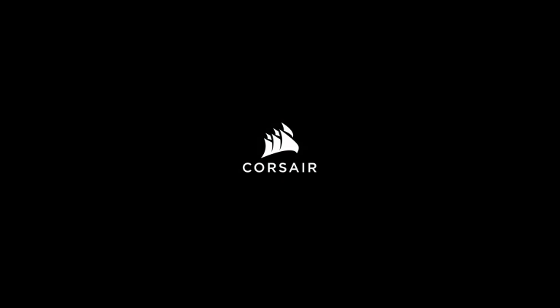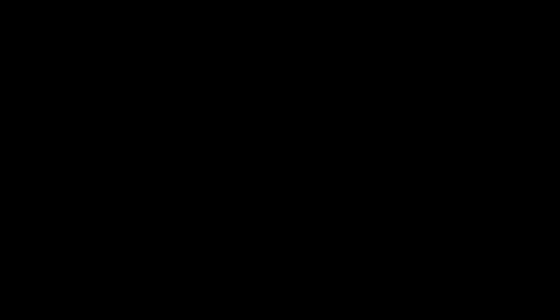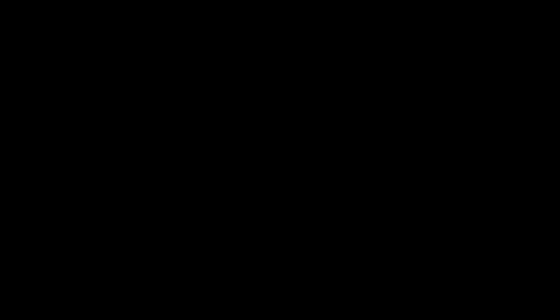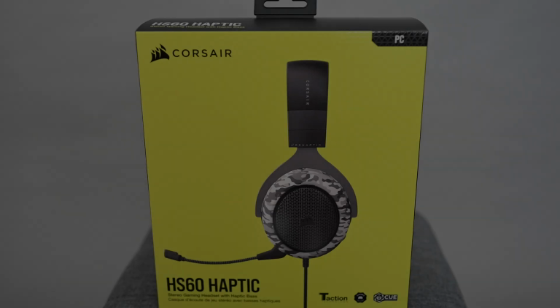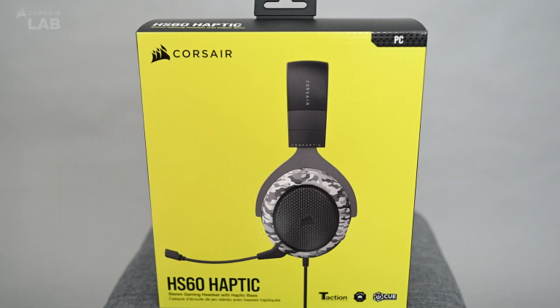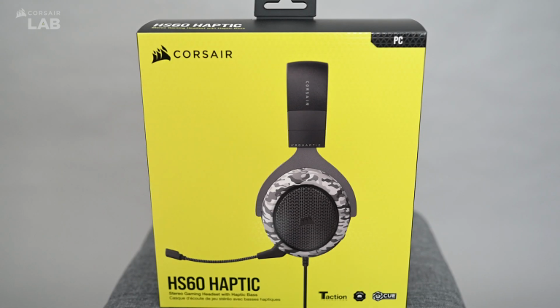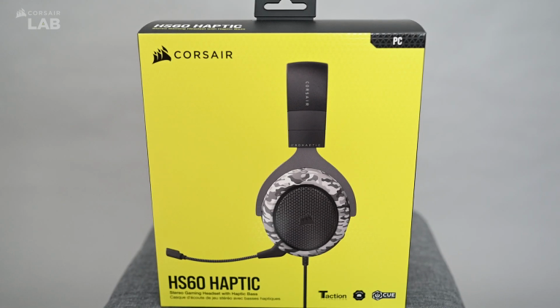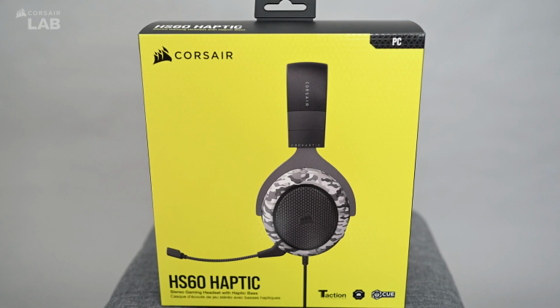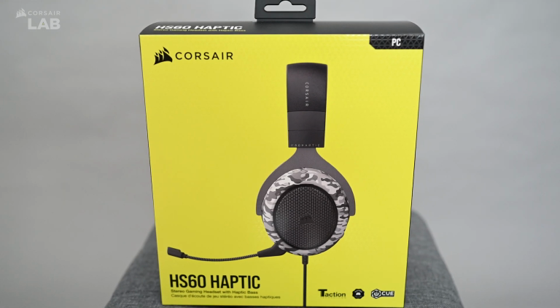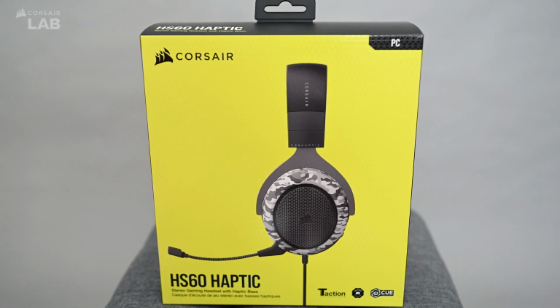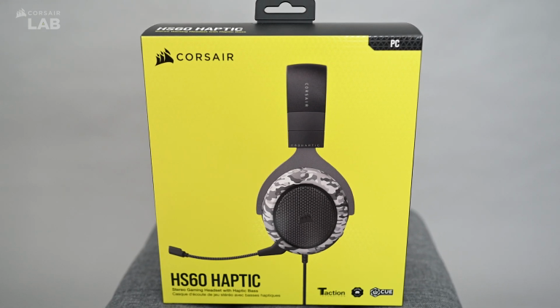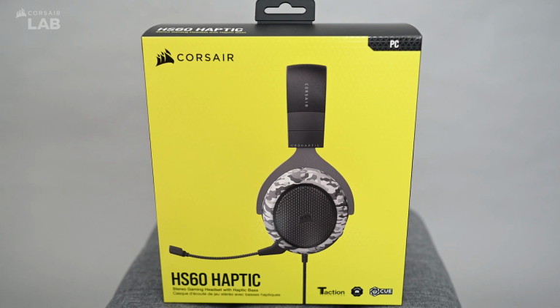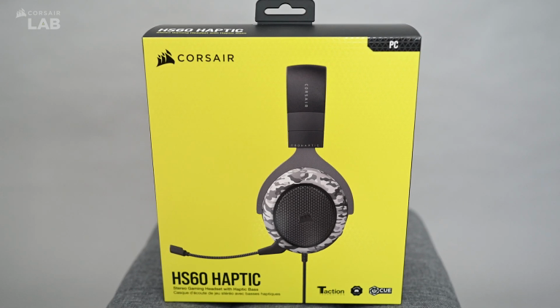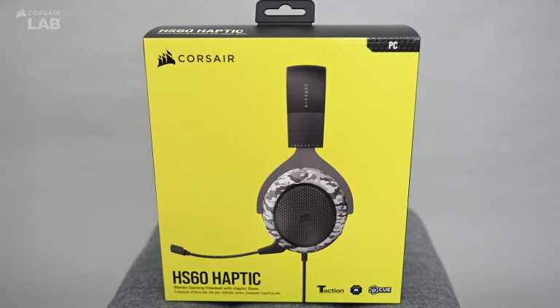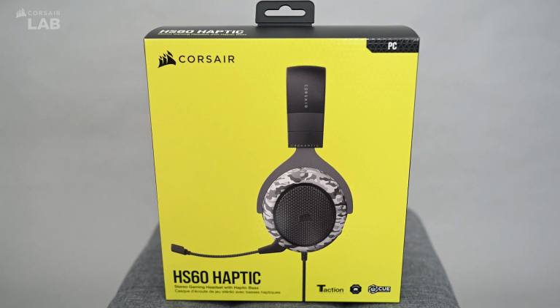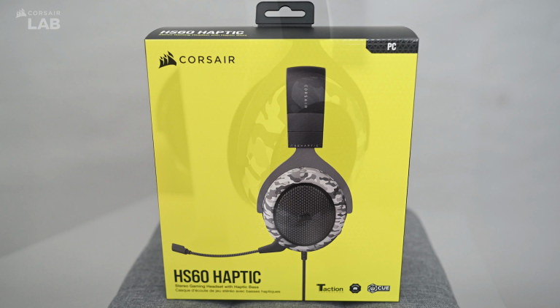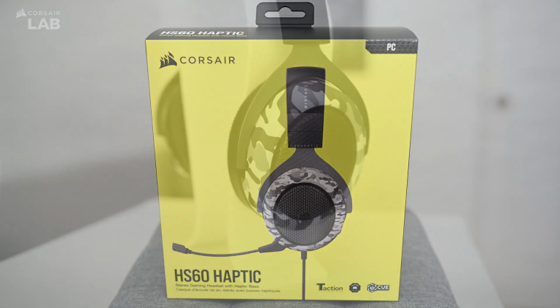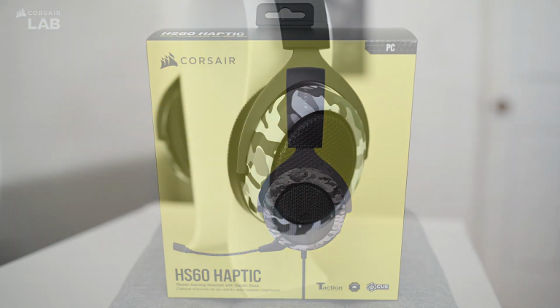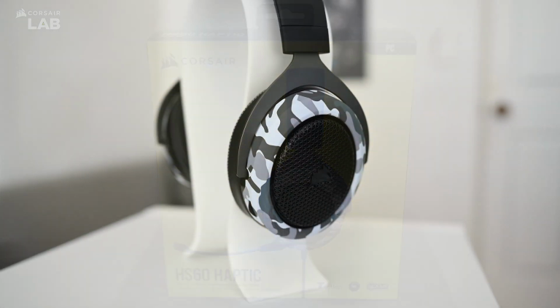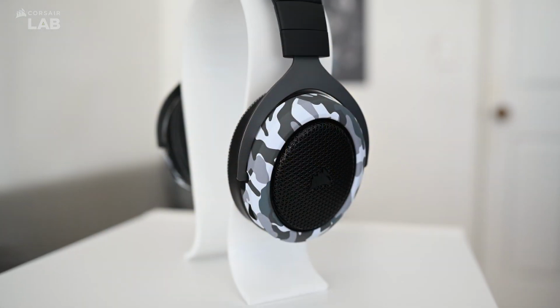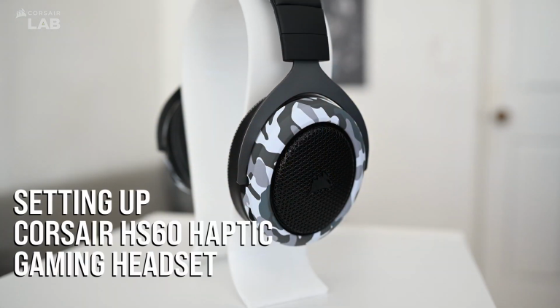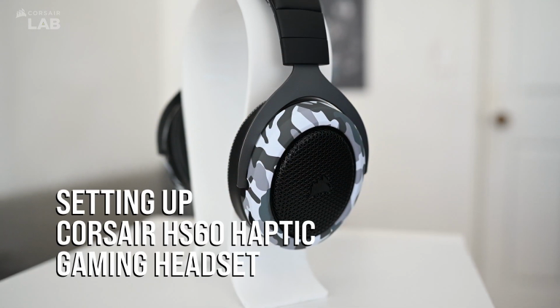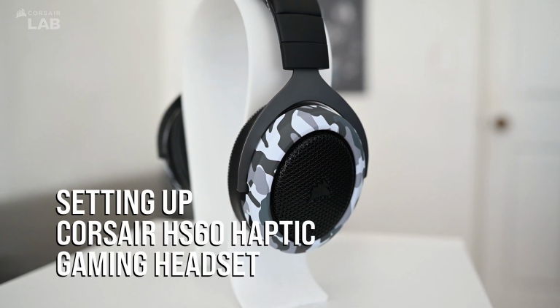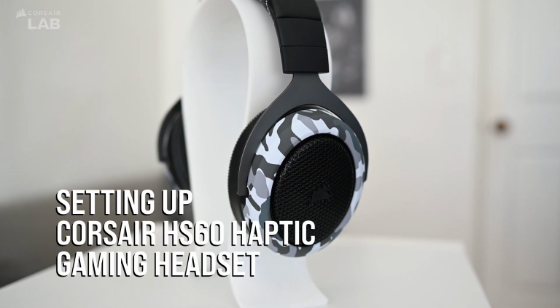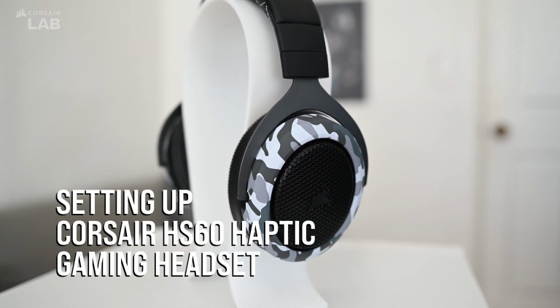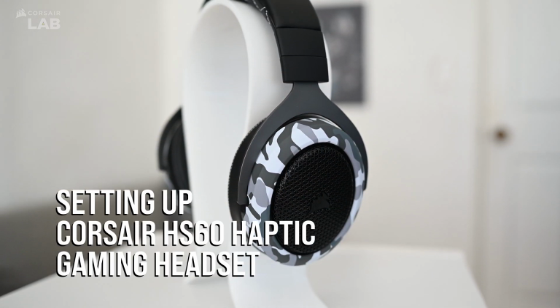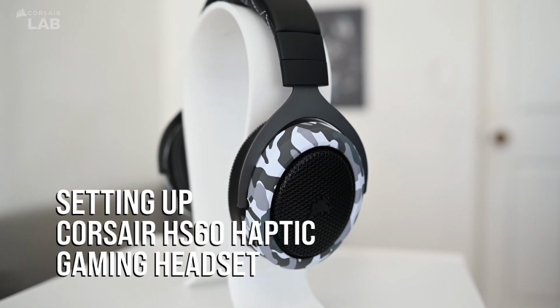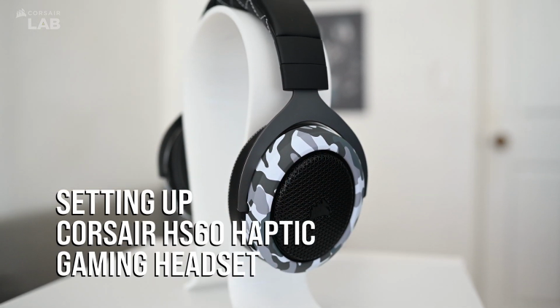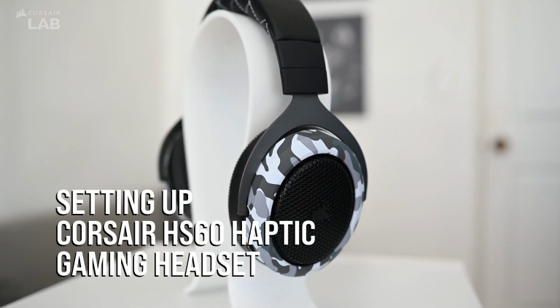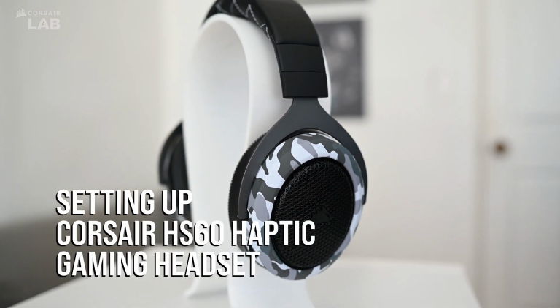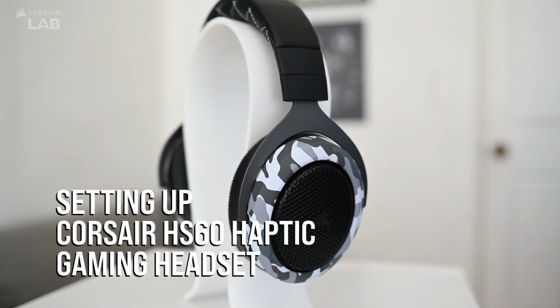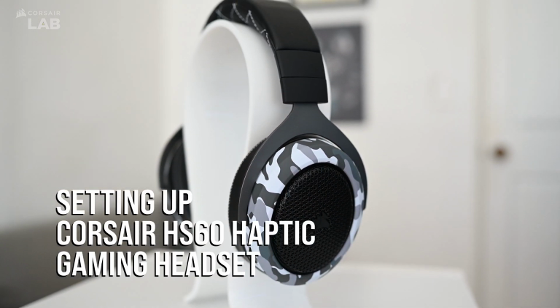Hey there, Harji with Corsair here. Today we're going to talk you through setting up the HS60 Haptic Gaming Headset.